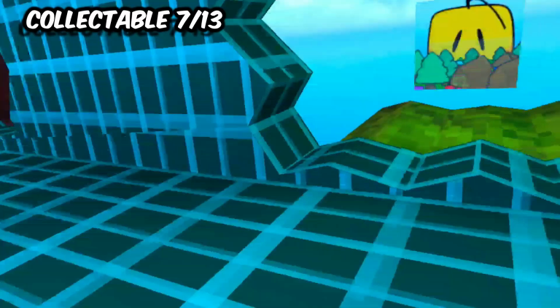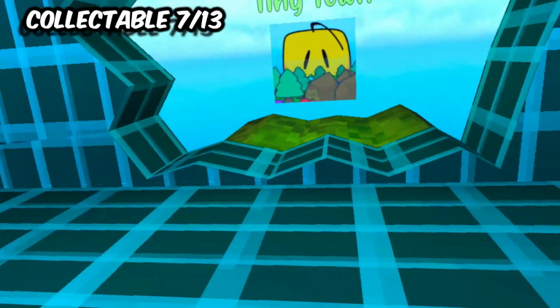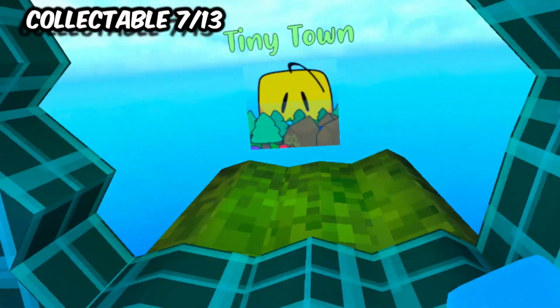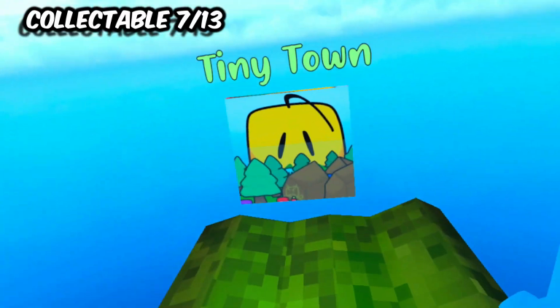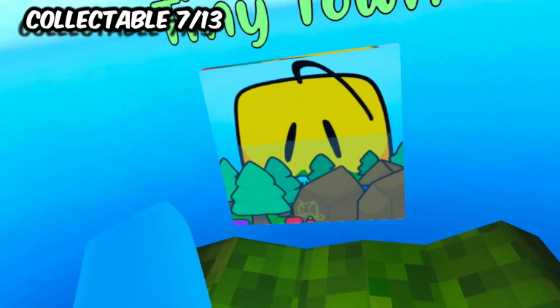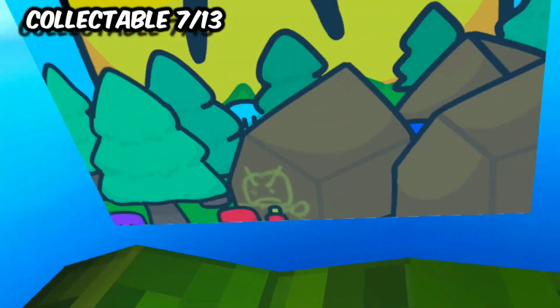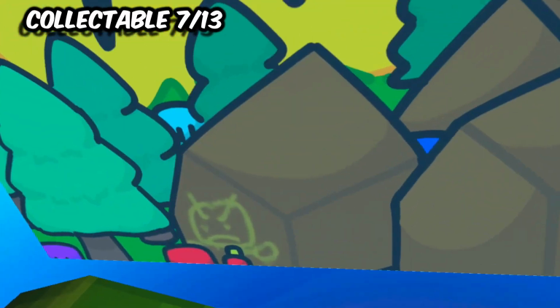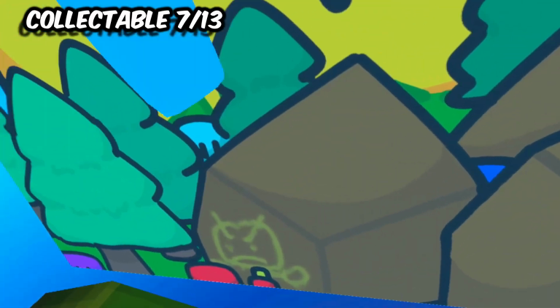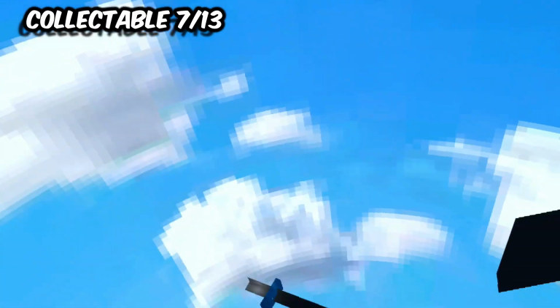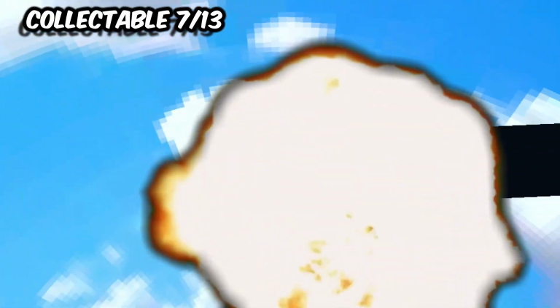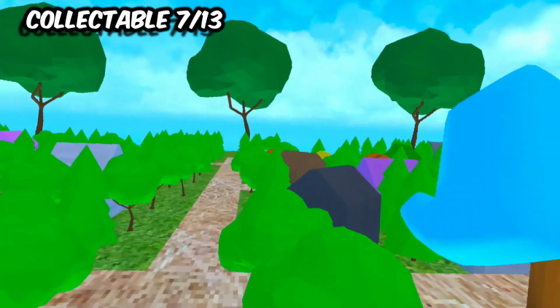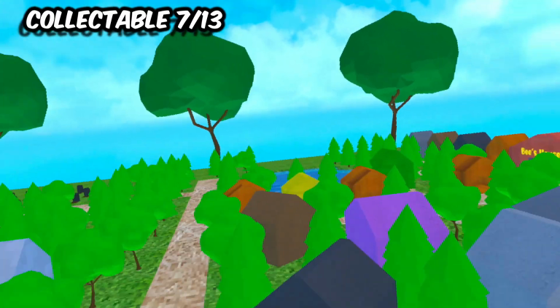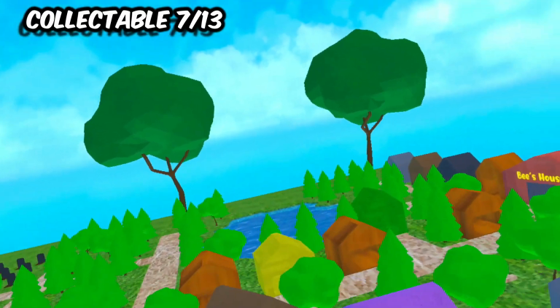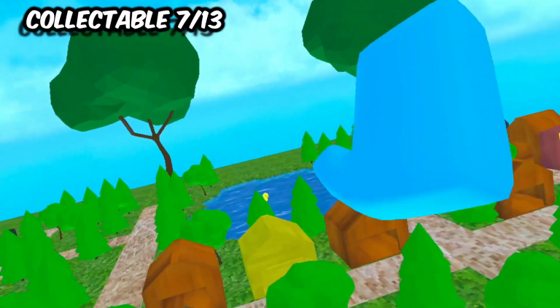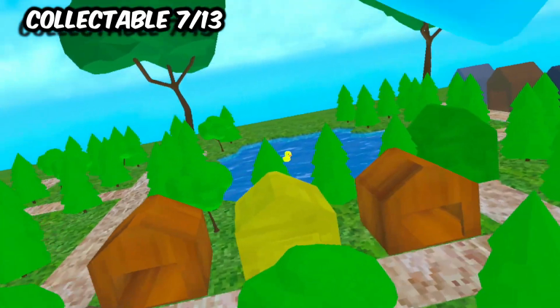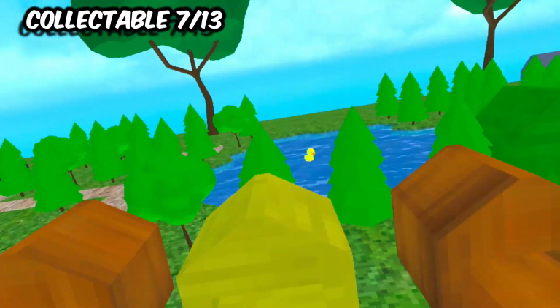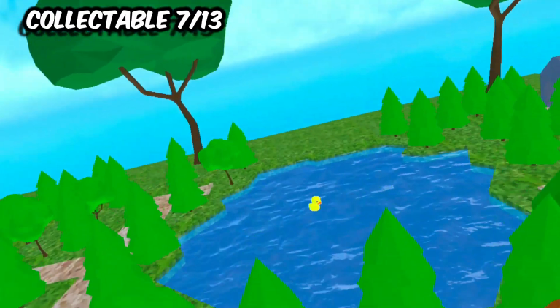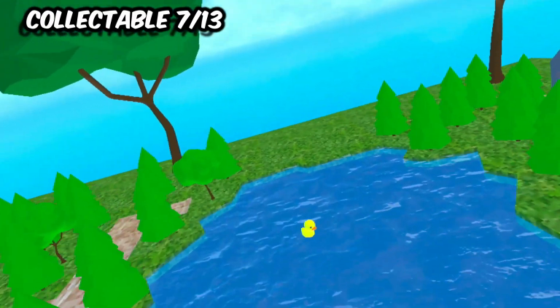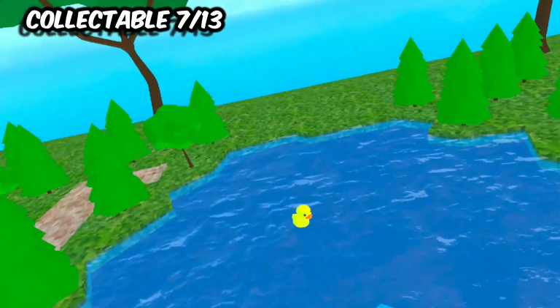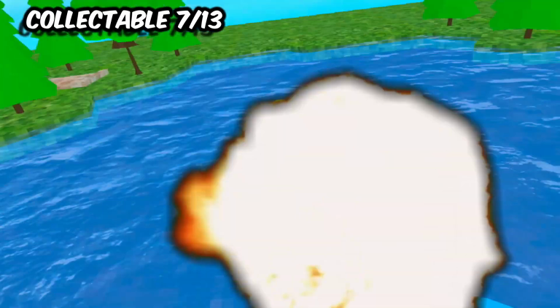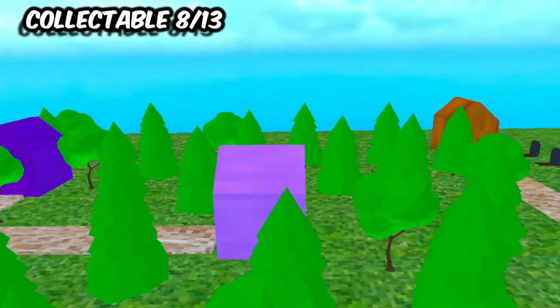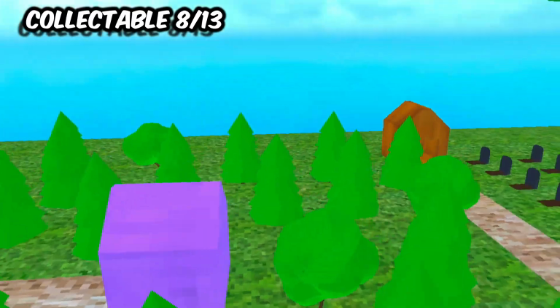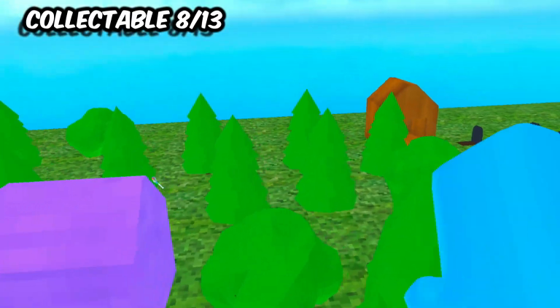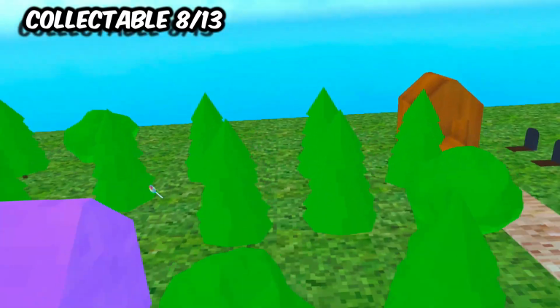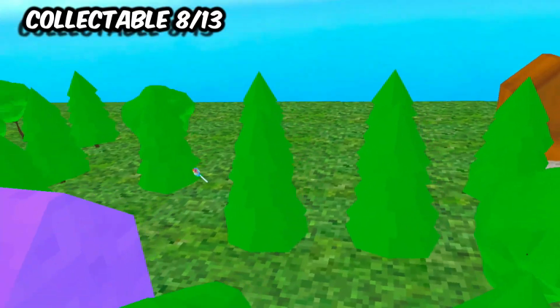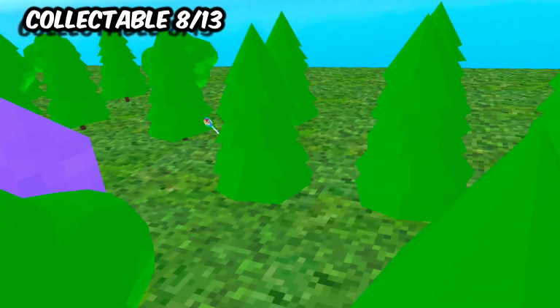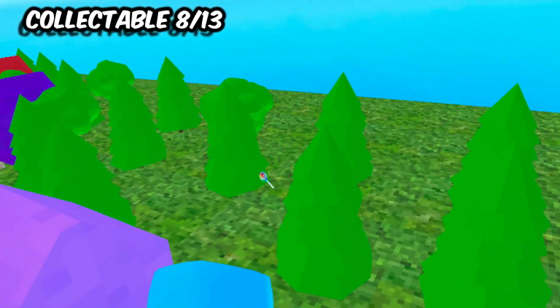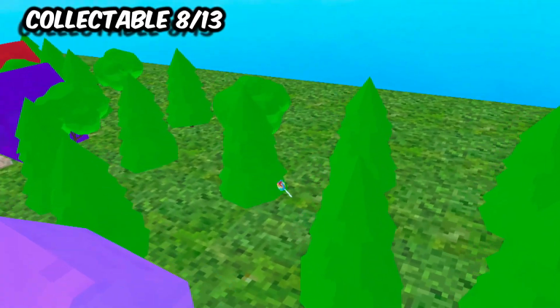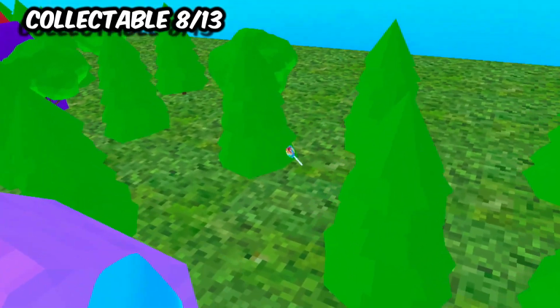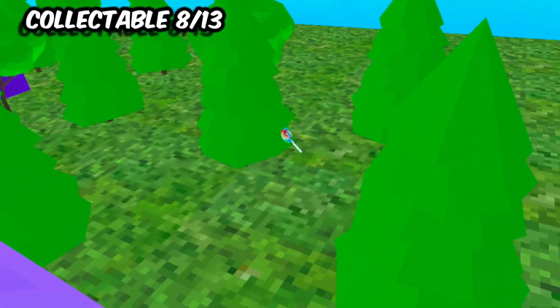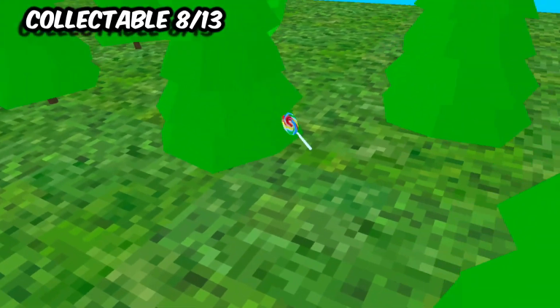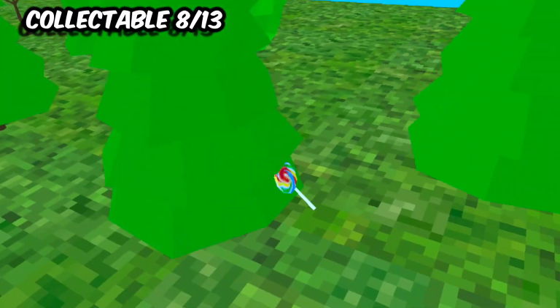Next two are in Tiny Town. The first one is the ducky. The second is the lollipop.